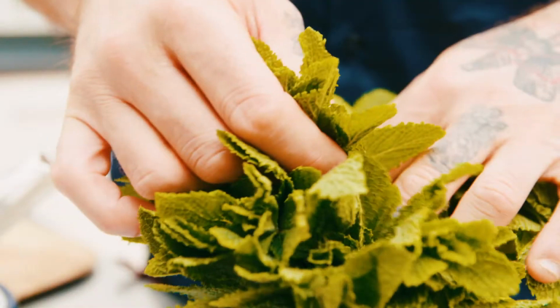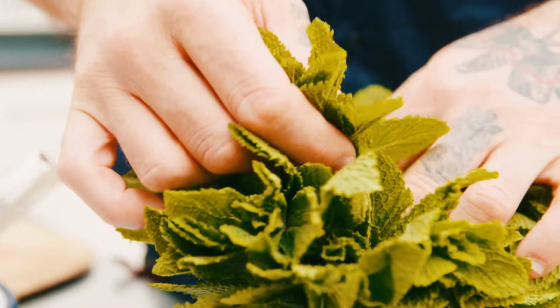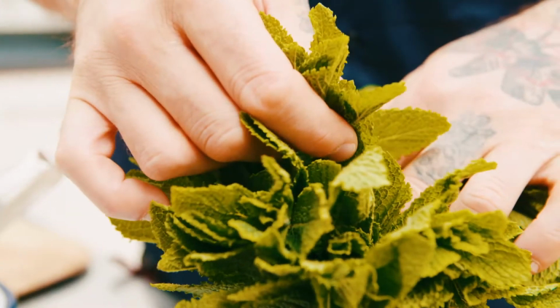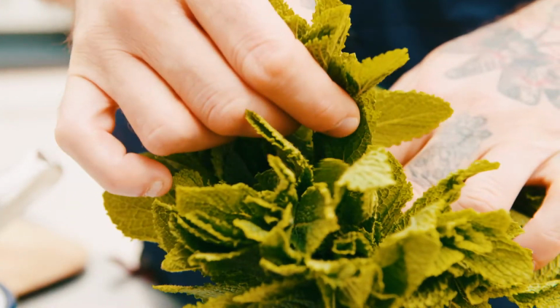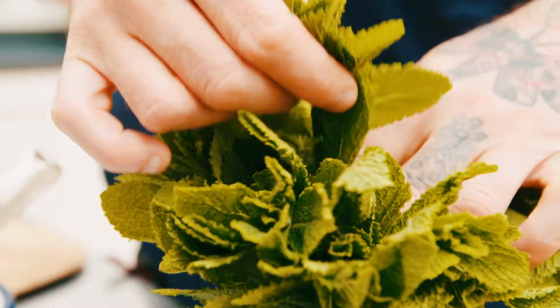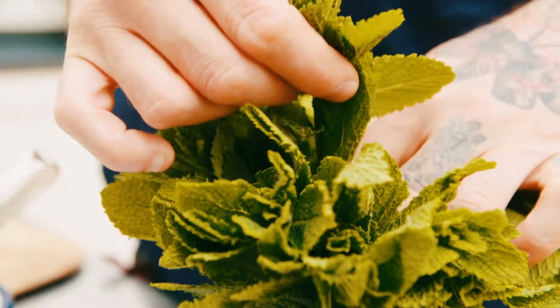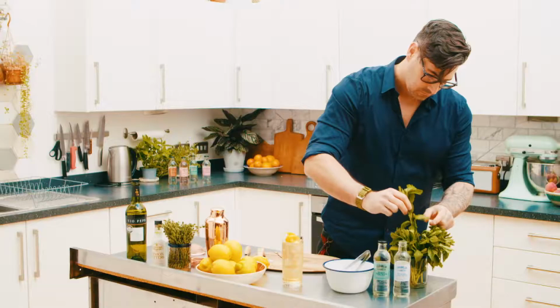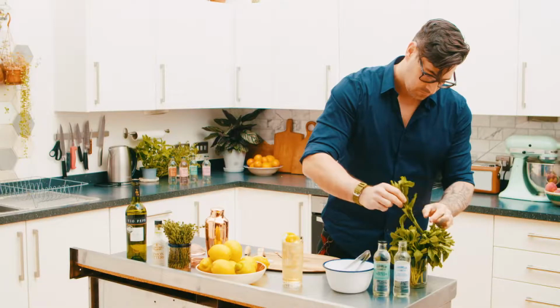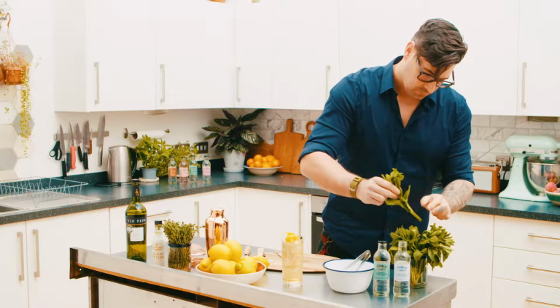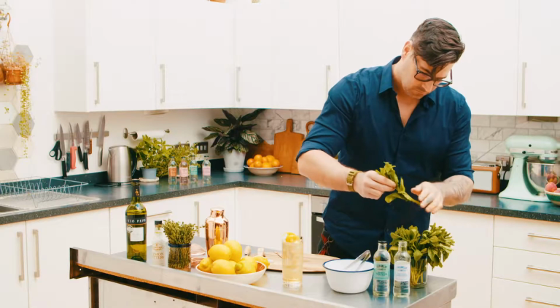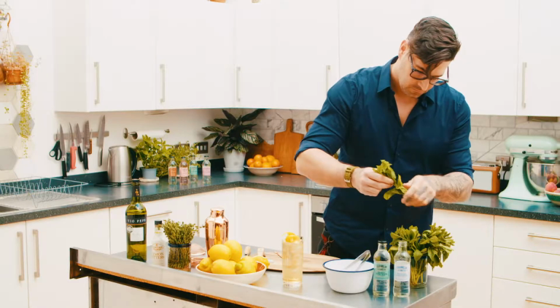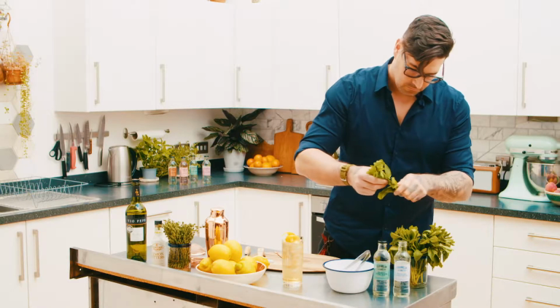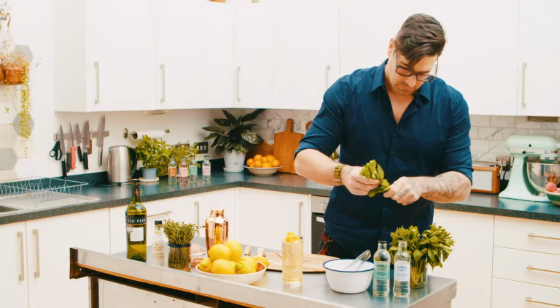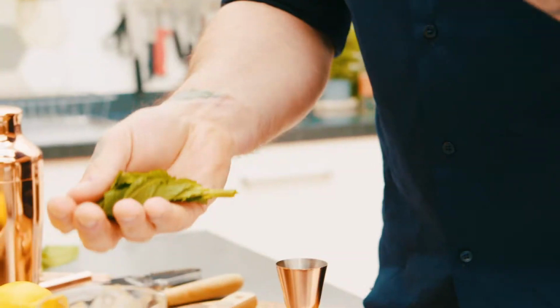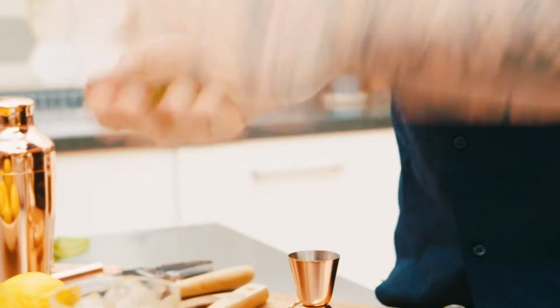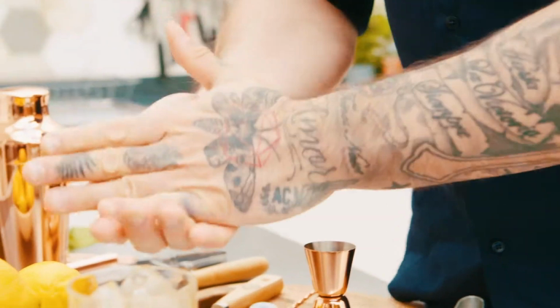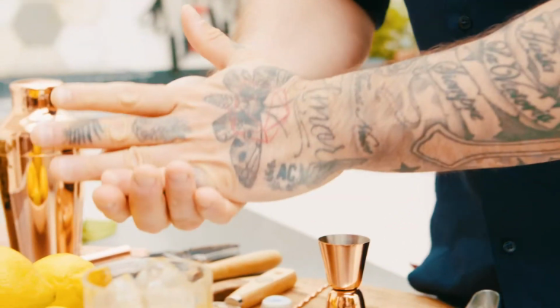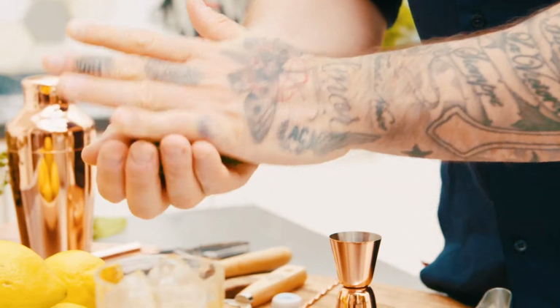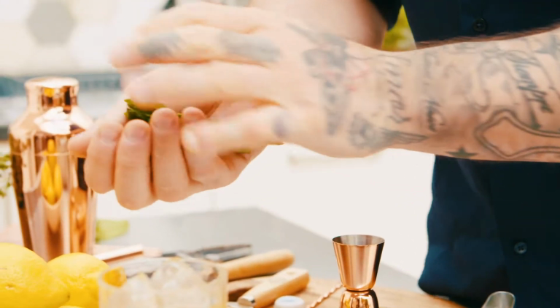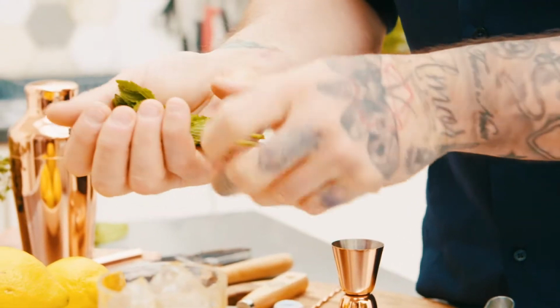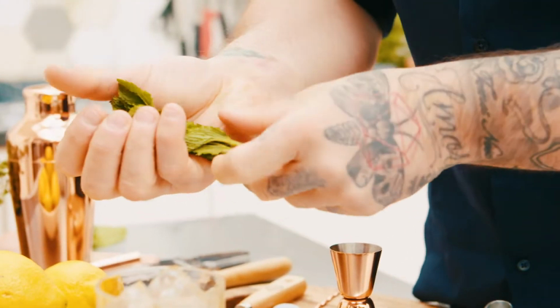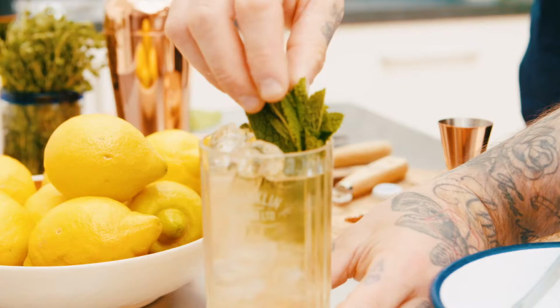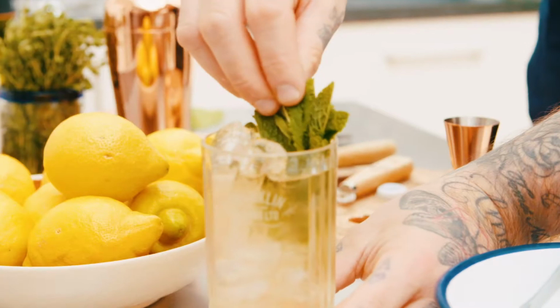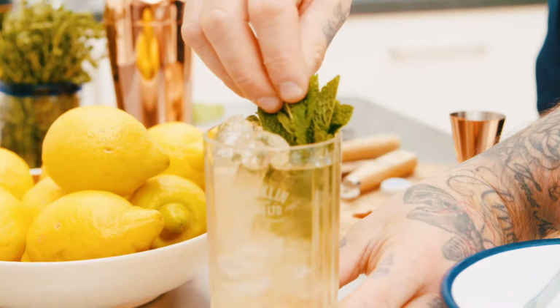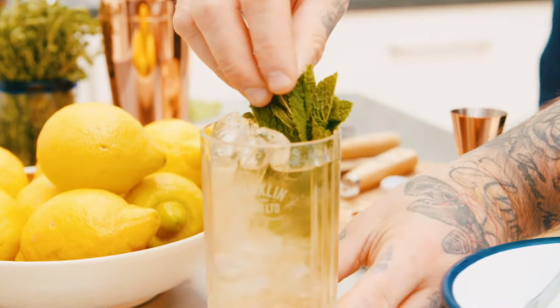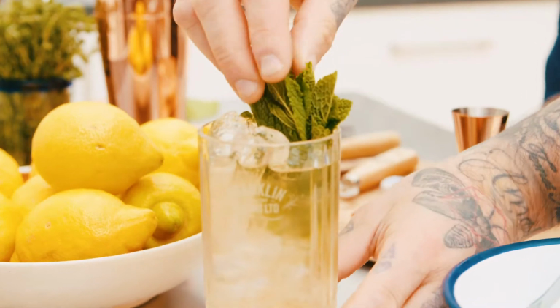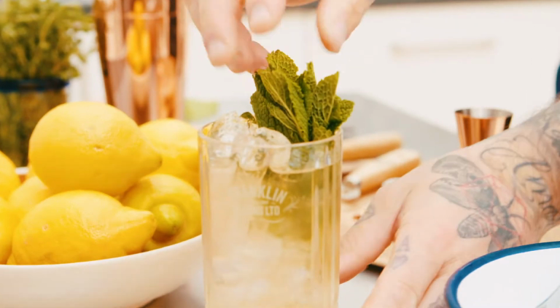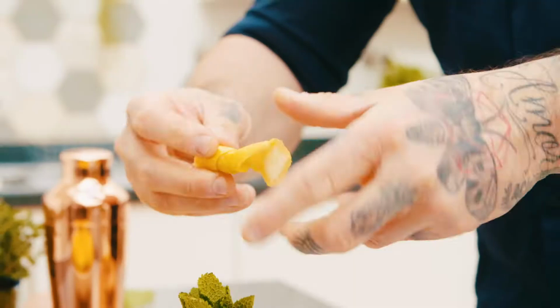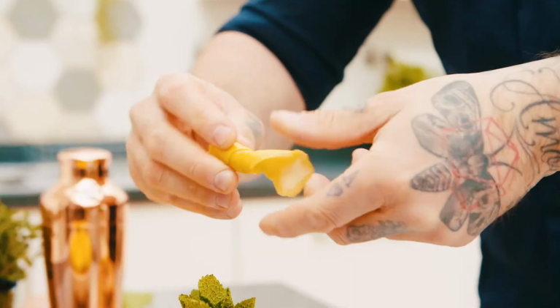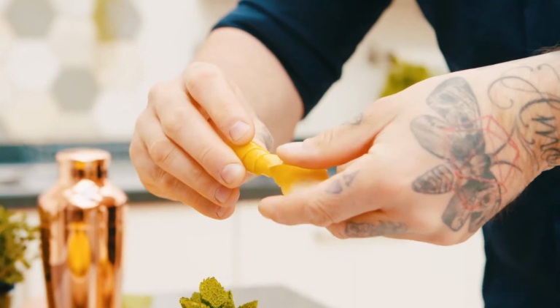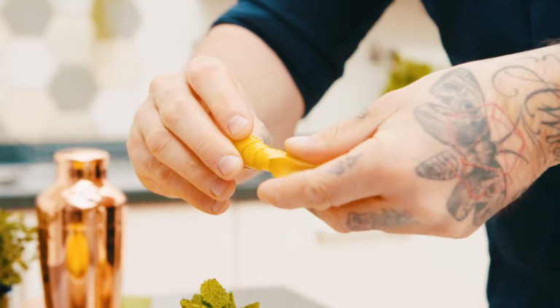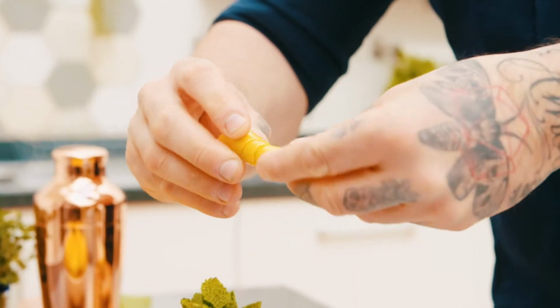Lastly, before serving your cocktail, garnish with a sprig of mint and a zest of lemon.